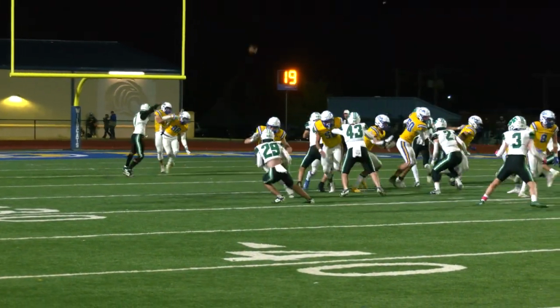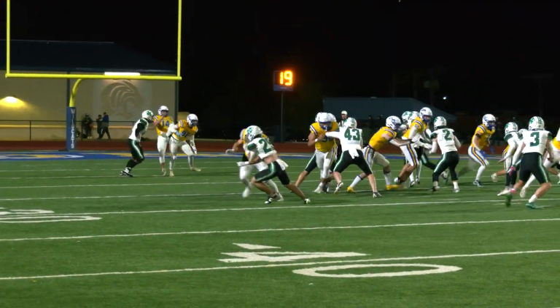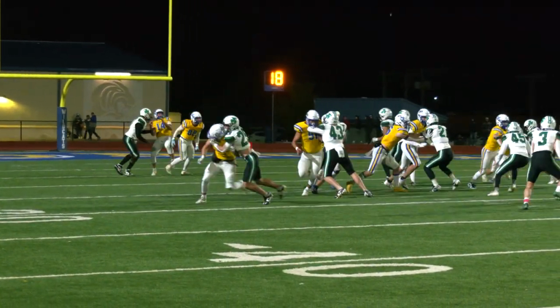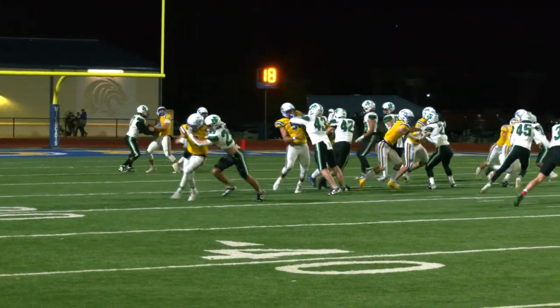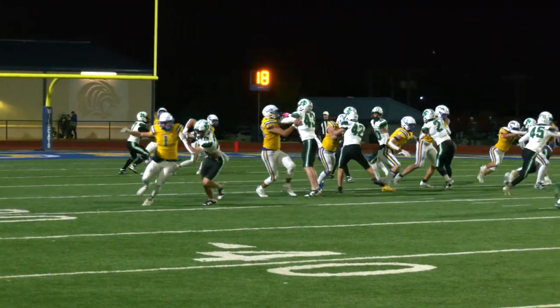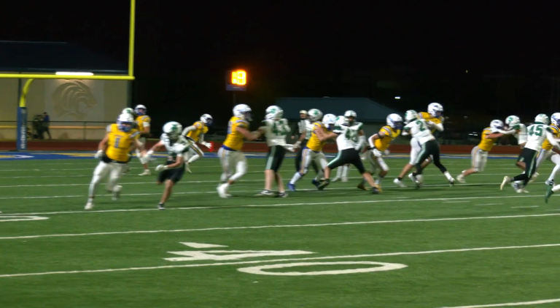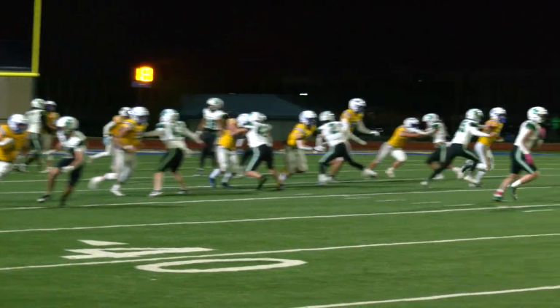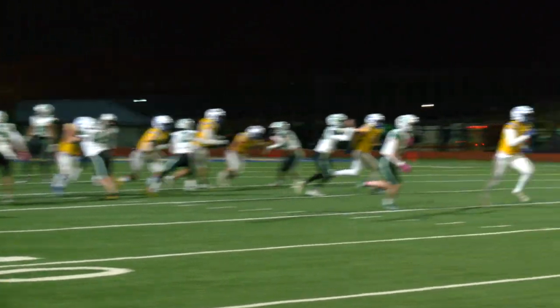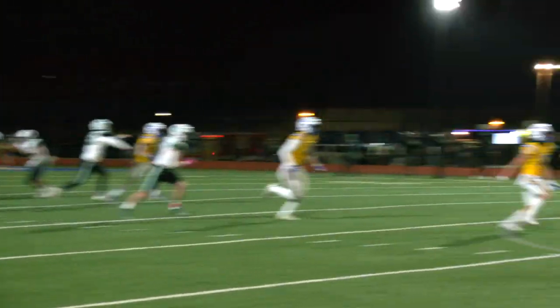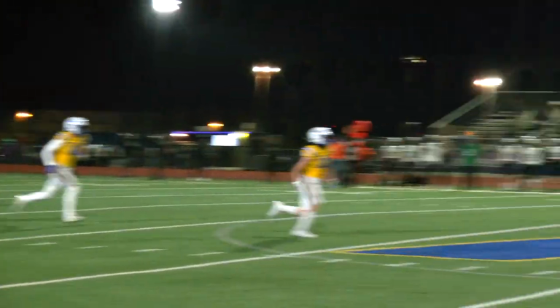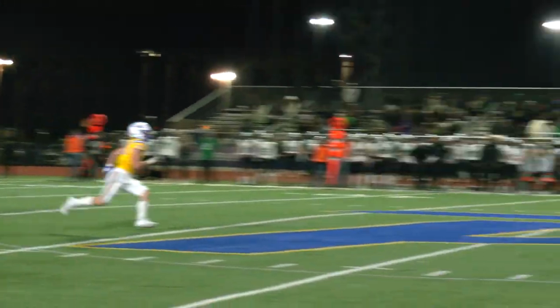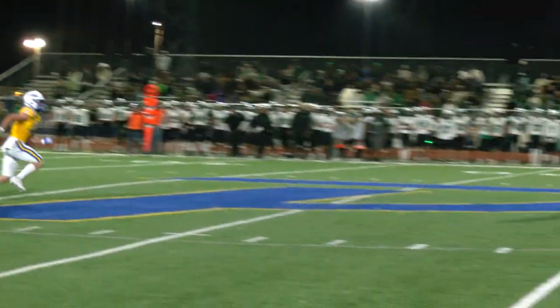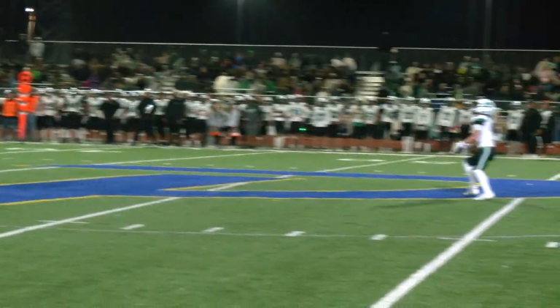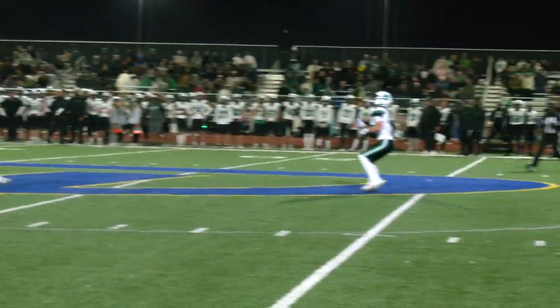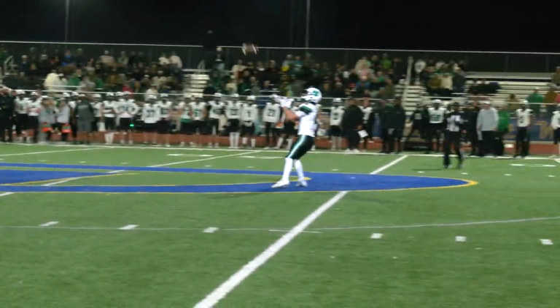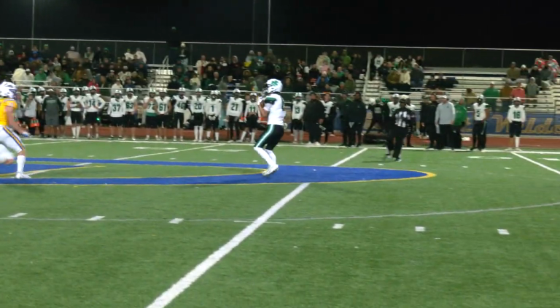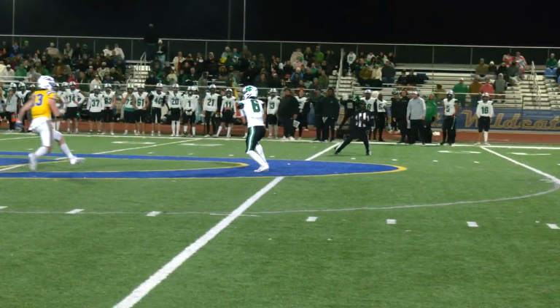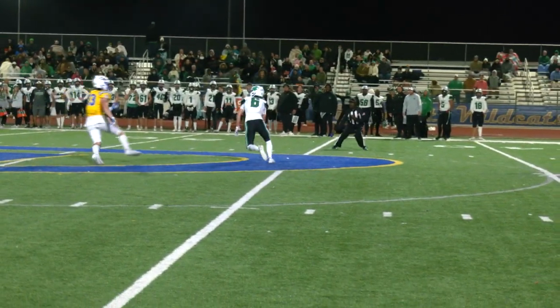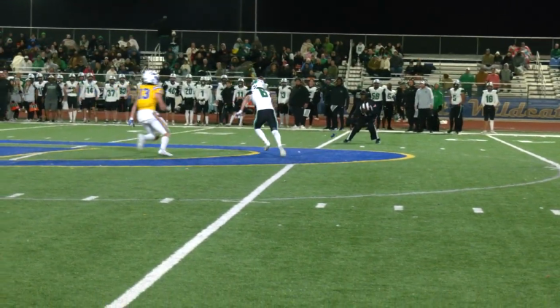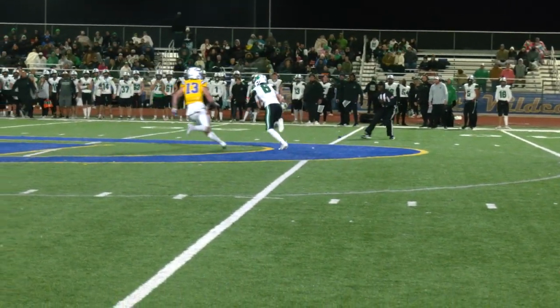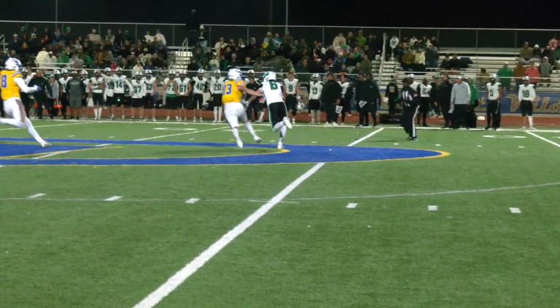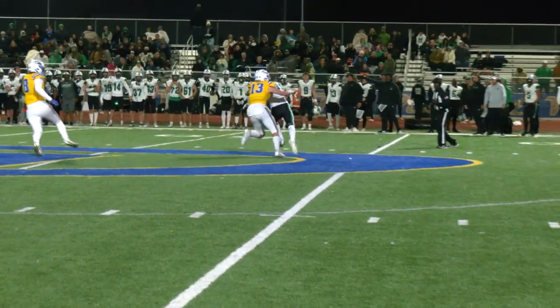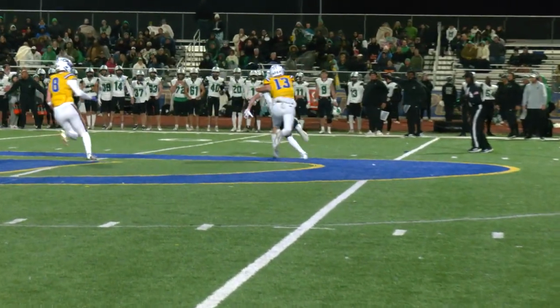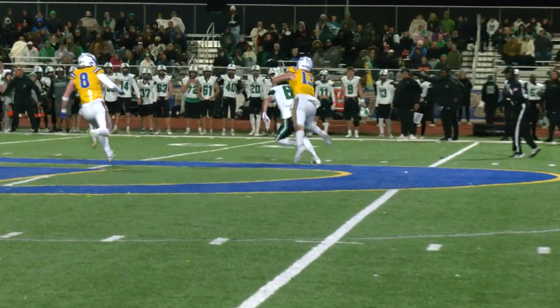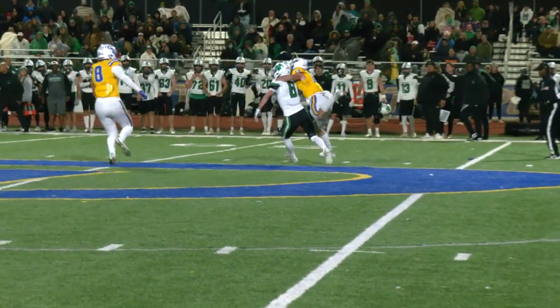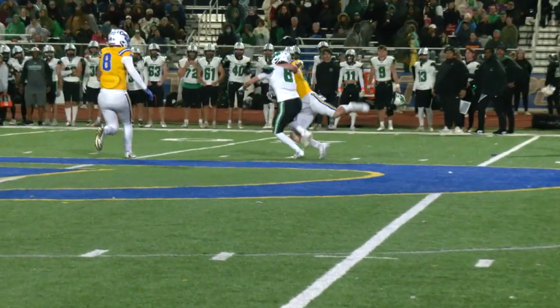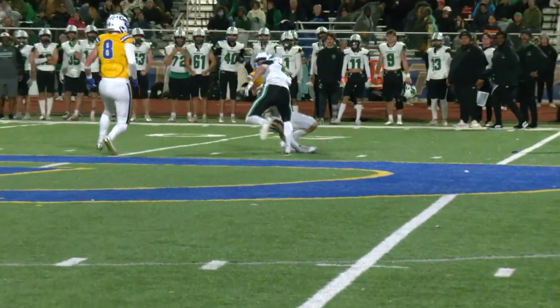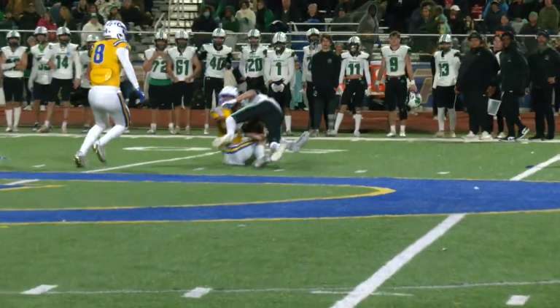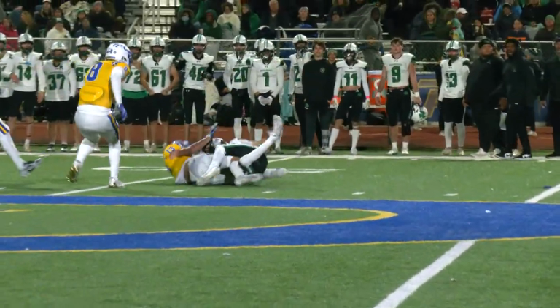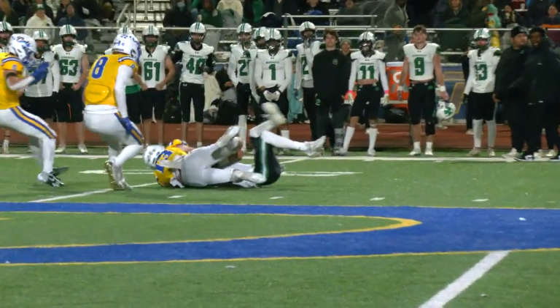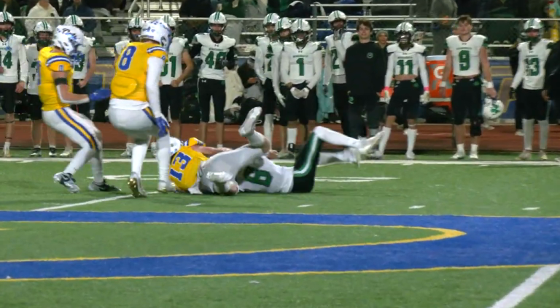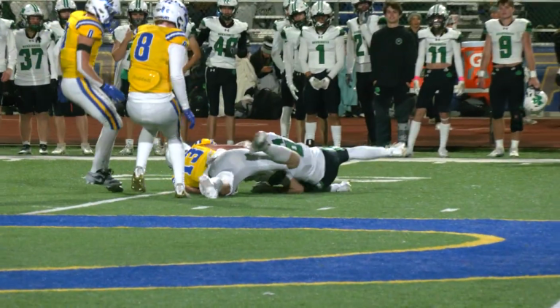Mars gets the punt away. It's fielded at the 45. Elmhorst is there and he makes the tackle.